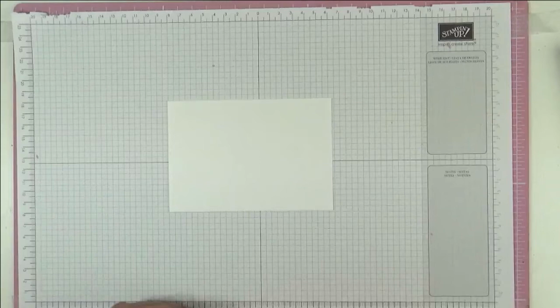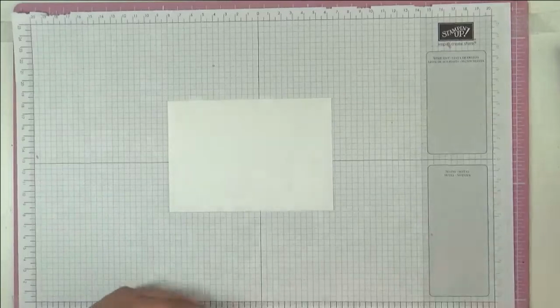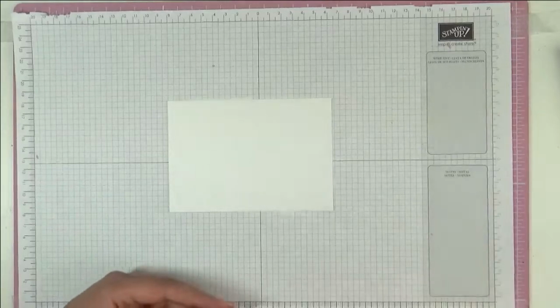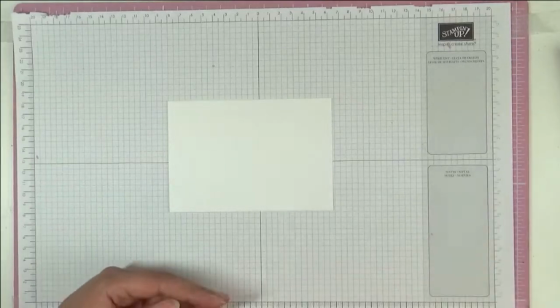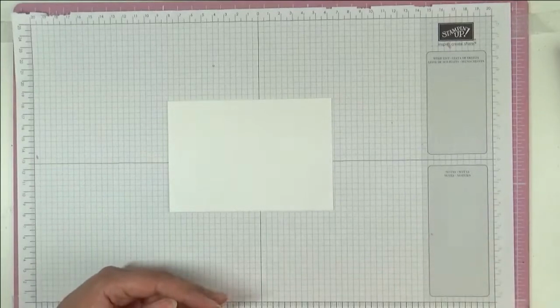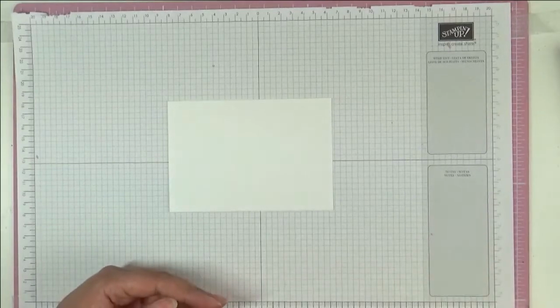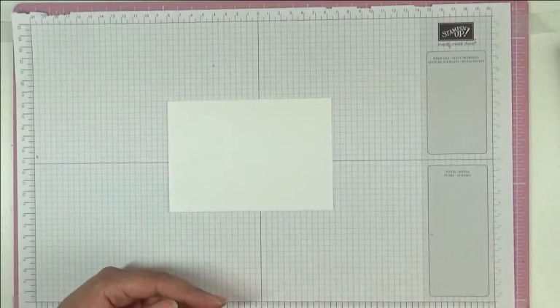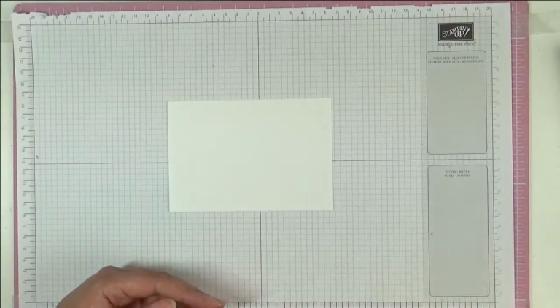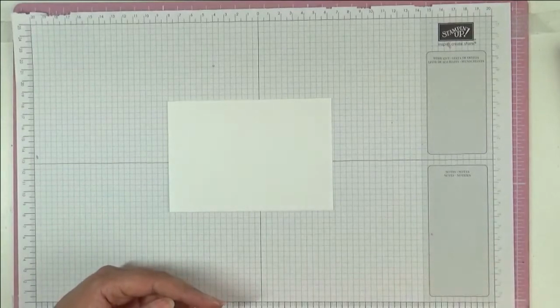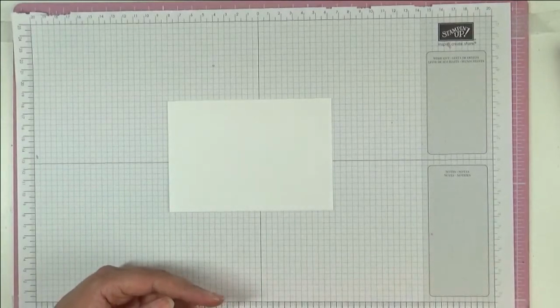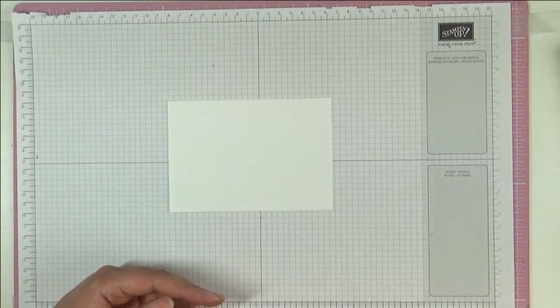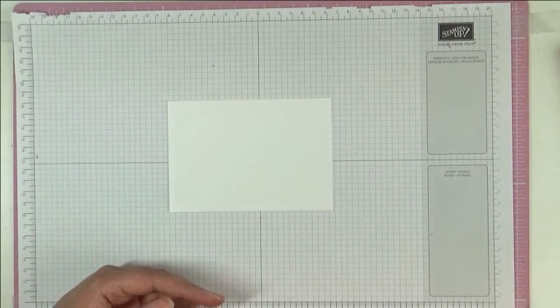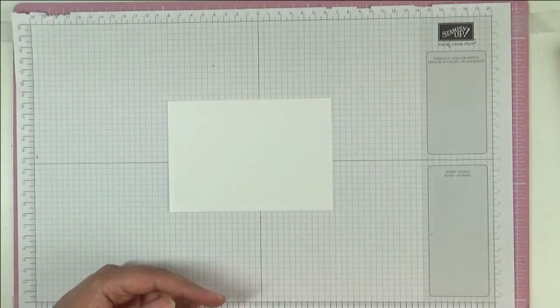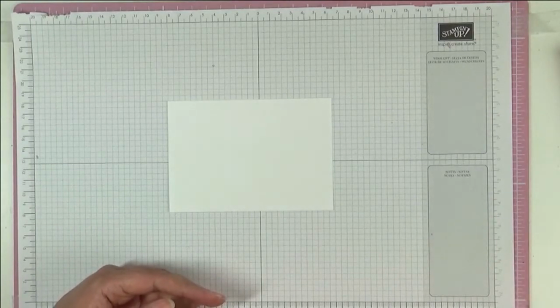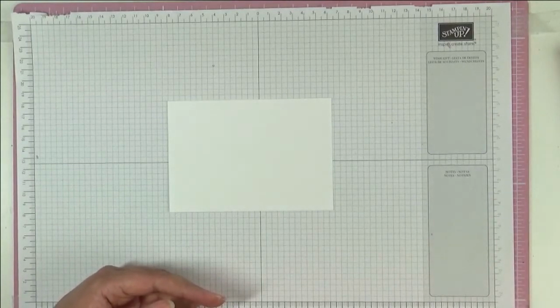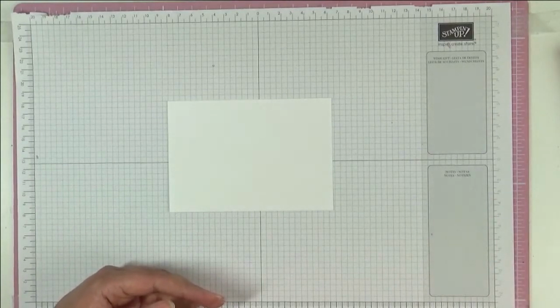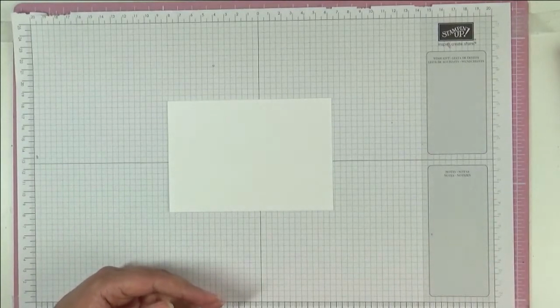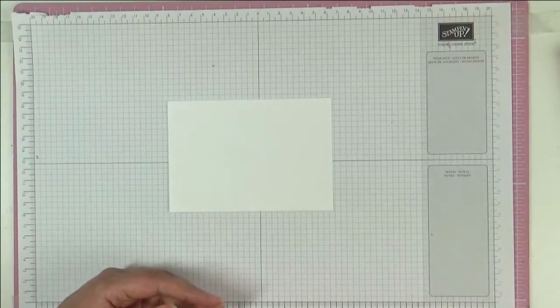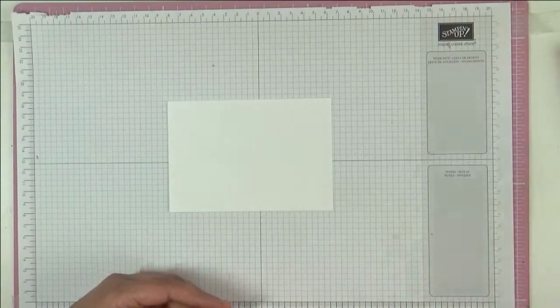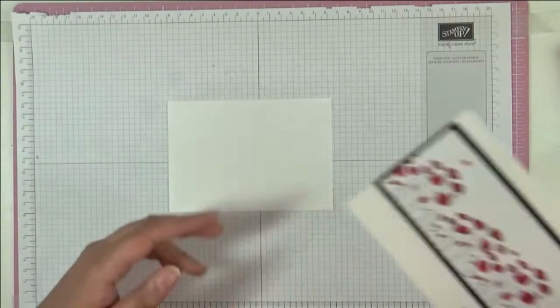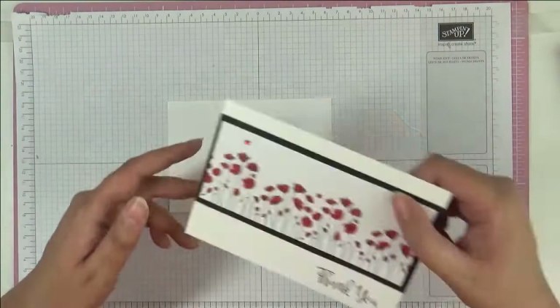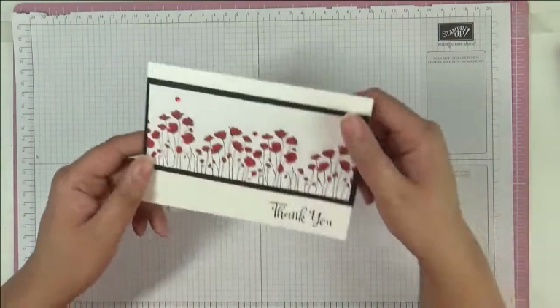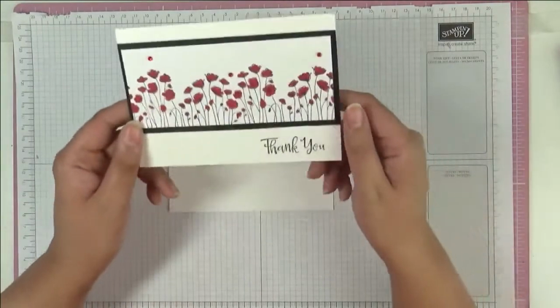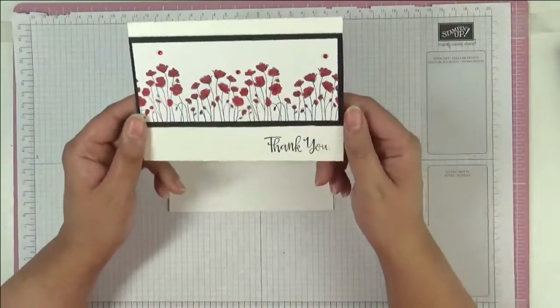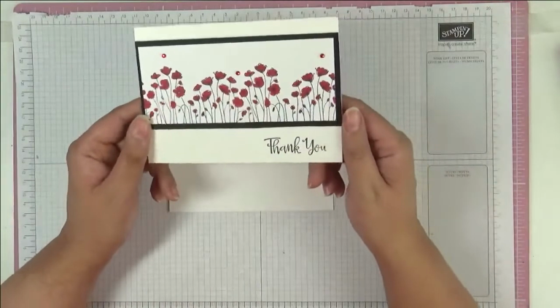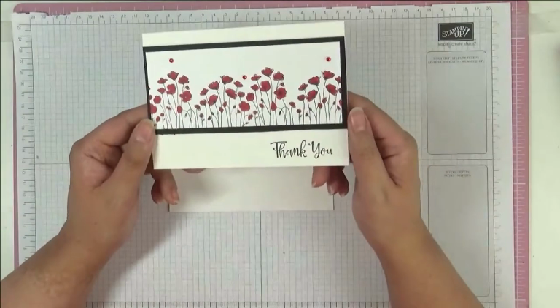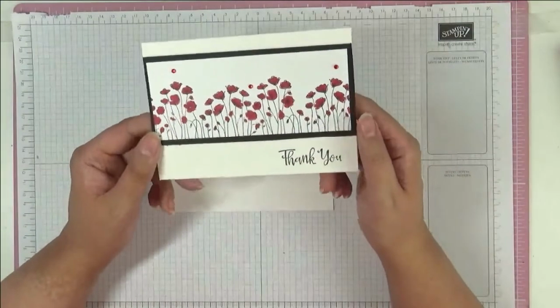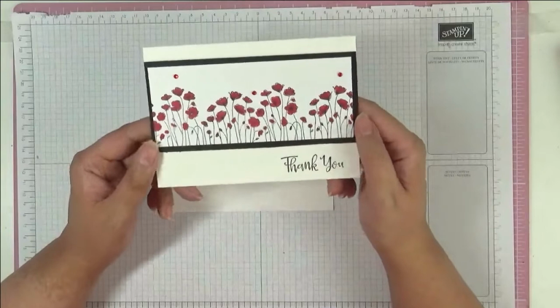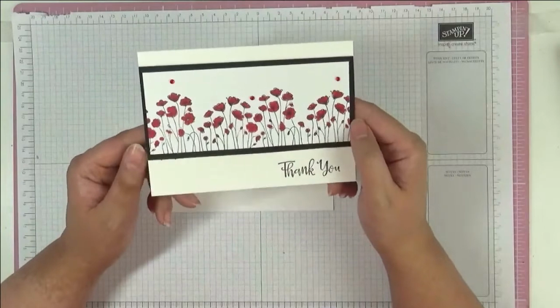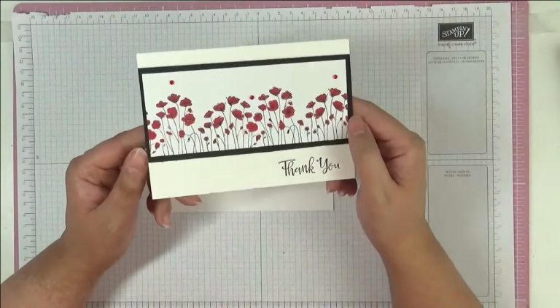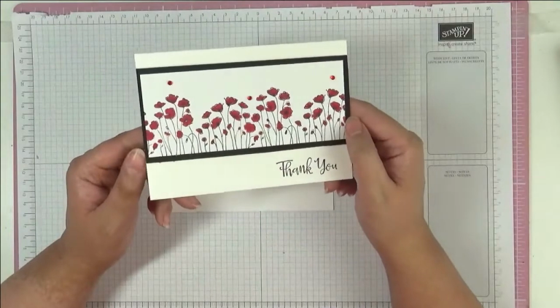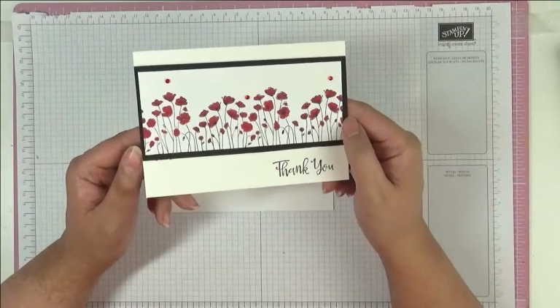Hello, this is Ashi from Crafting with Ashi, and welcome to this video. This is the card we're making today.